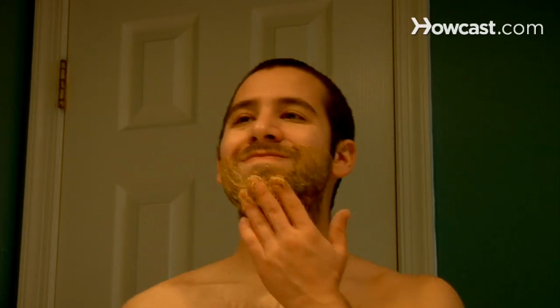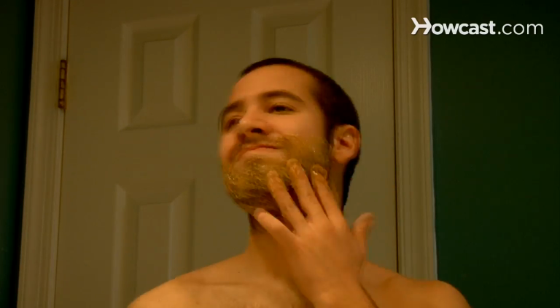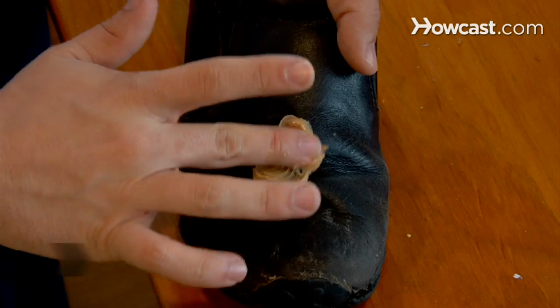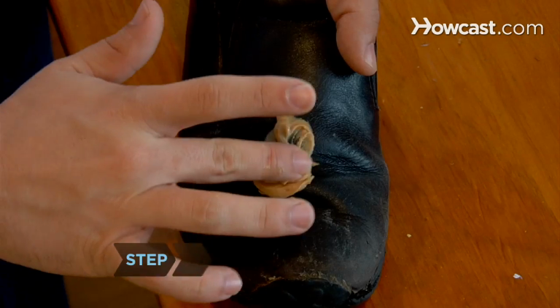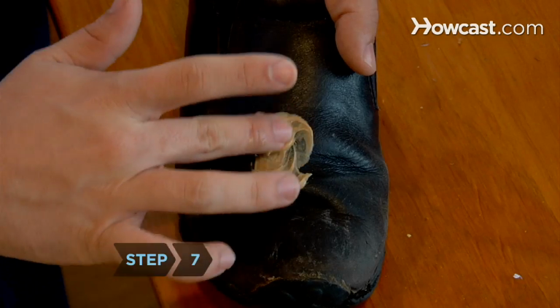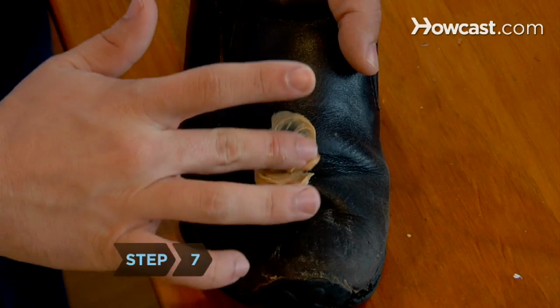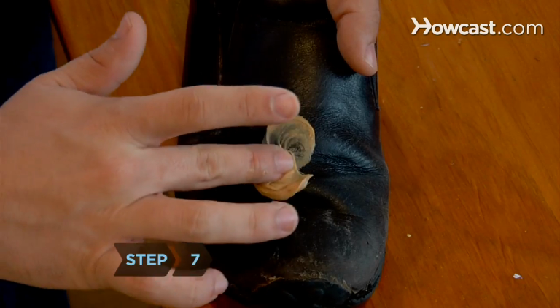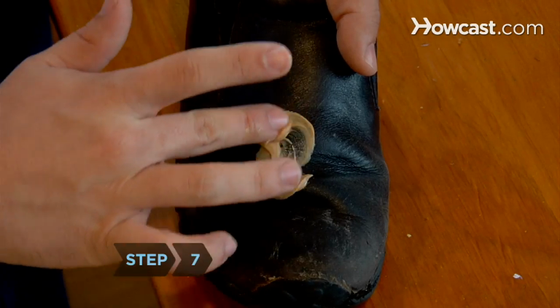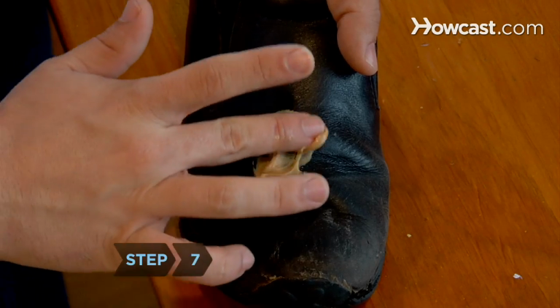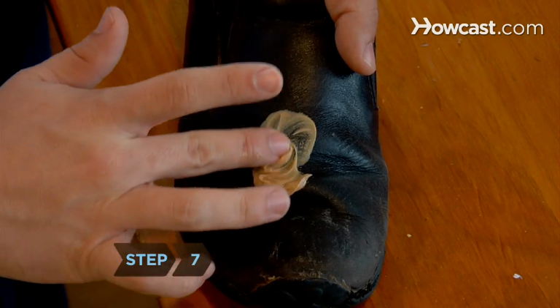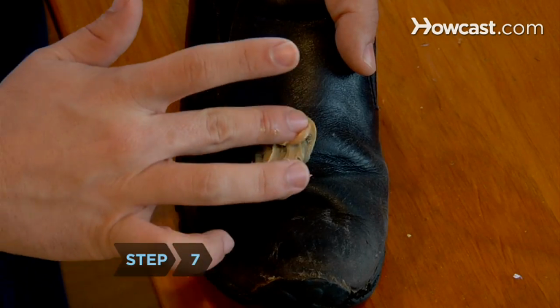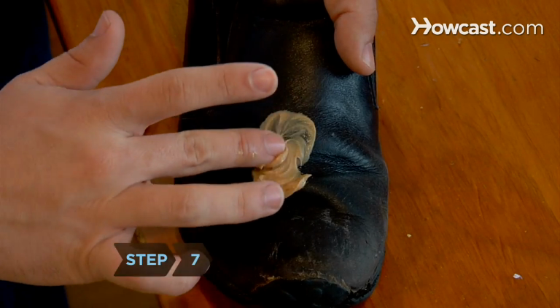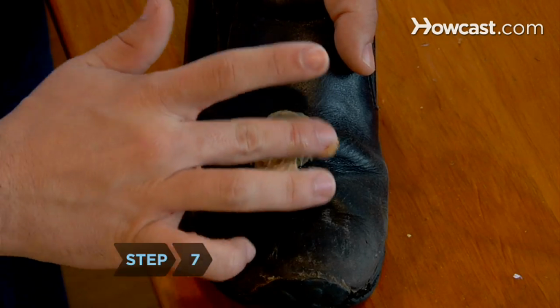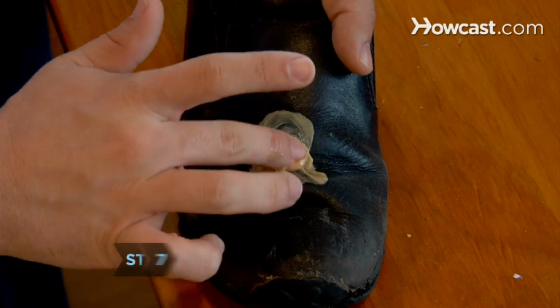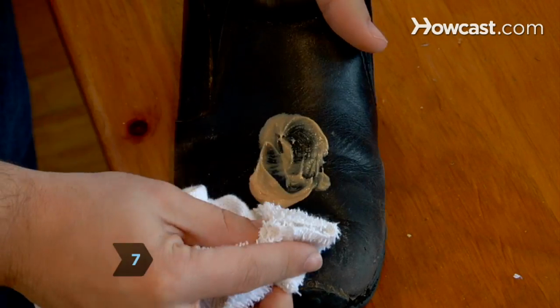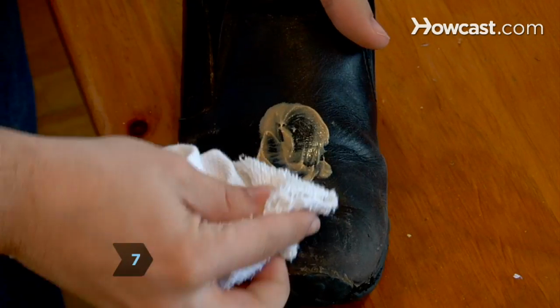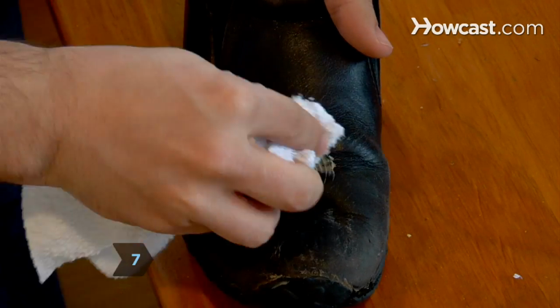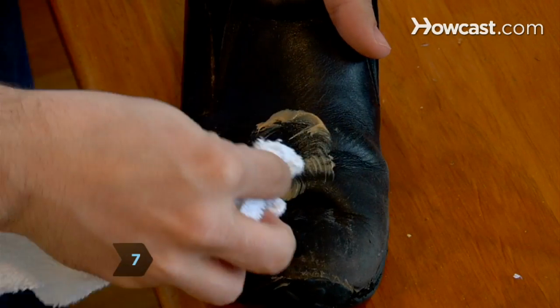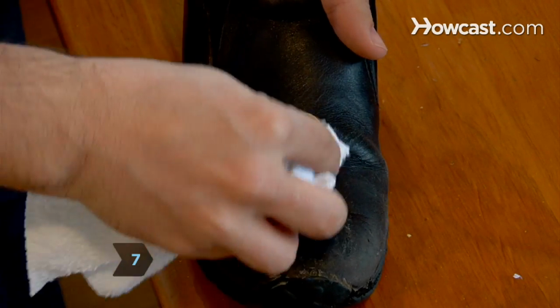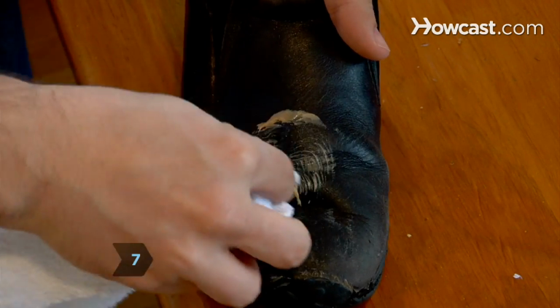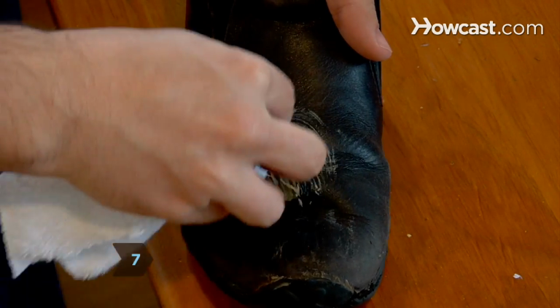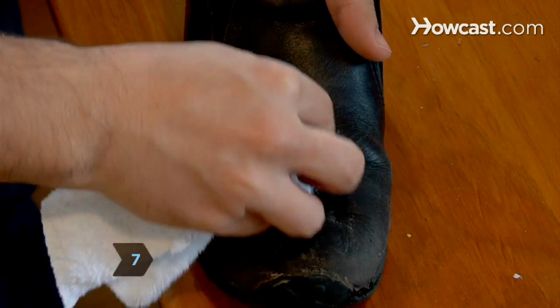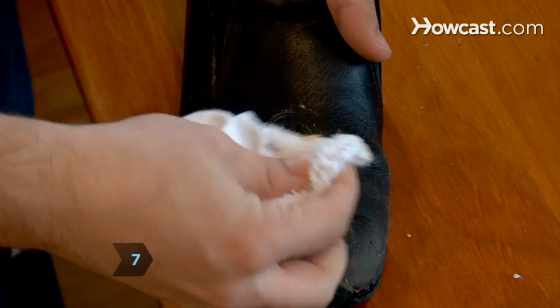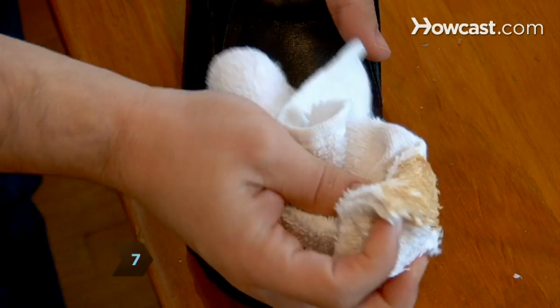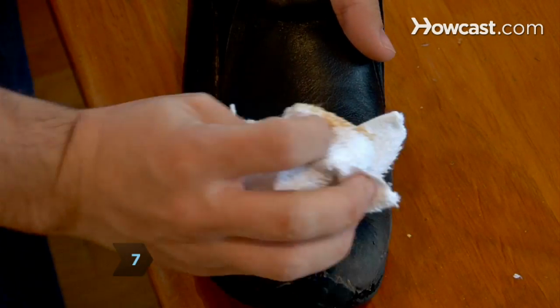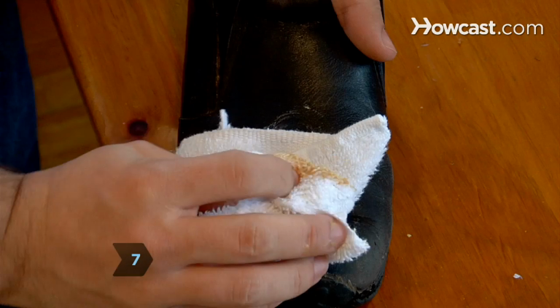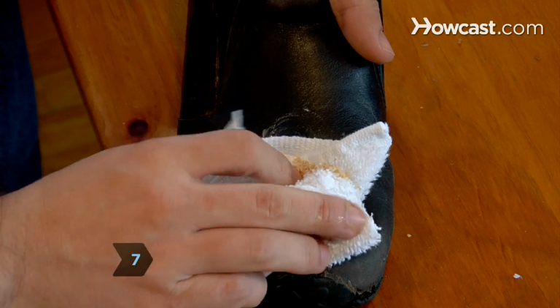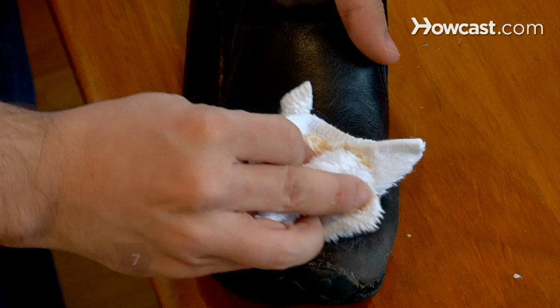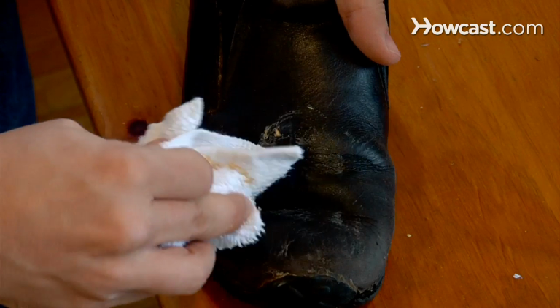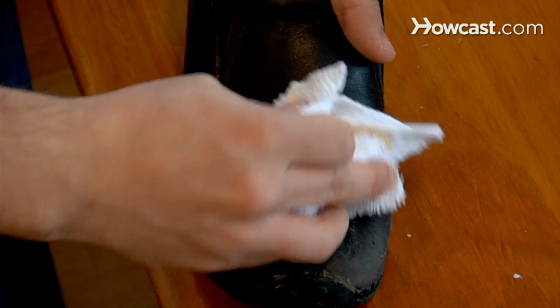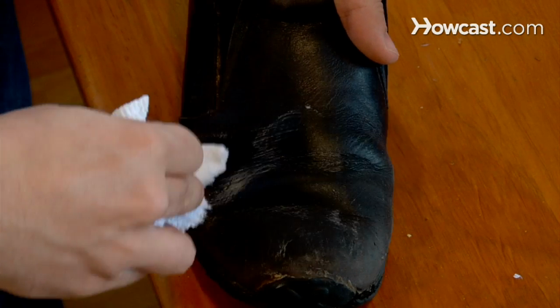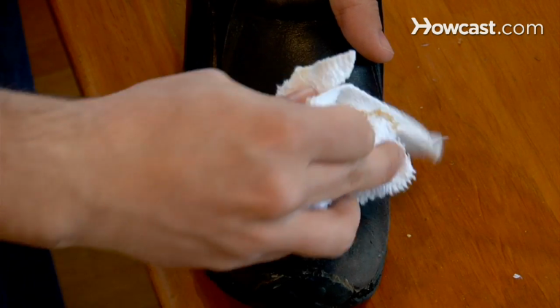Step 7. Clean your leather by rubbing peanut butter on it in a circular motion and then buffing it with a clean cloth.